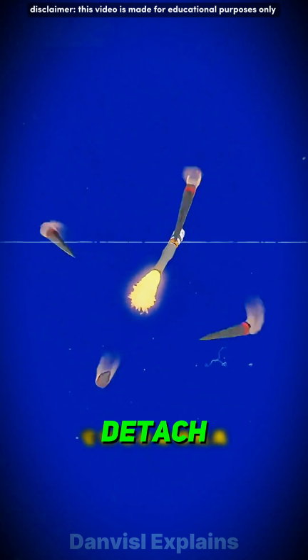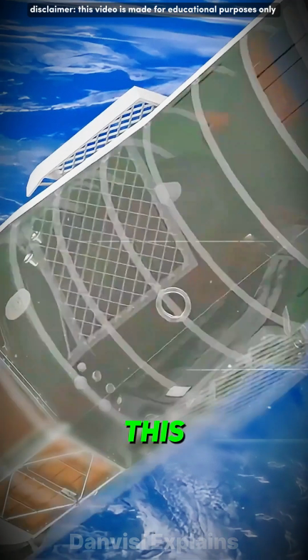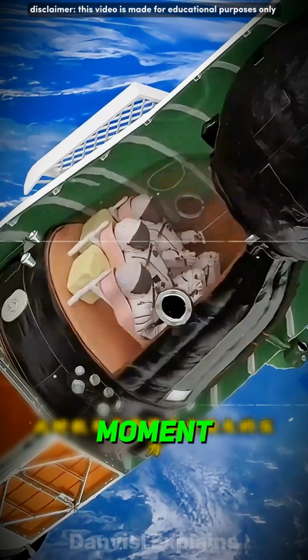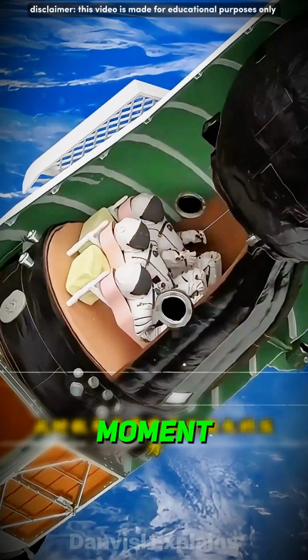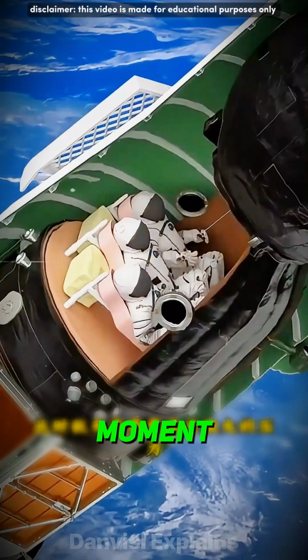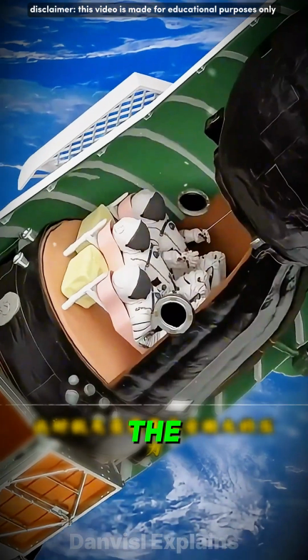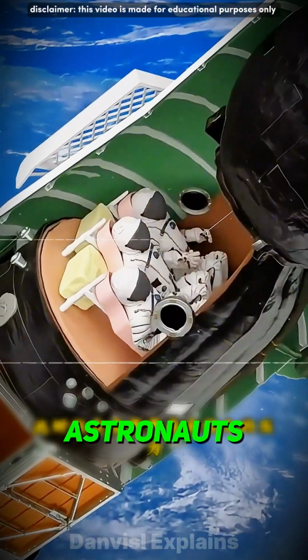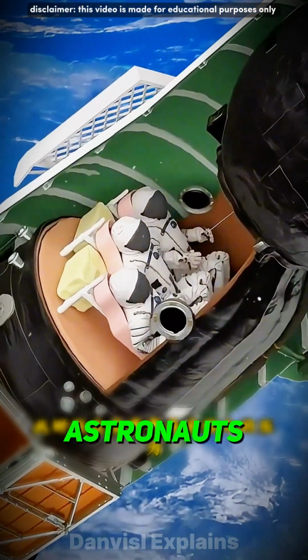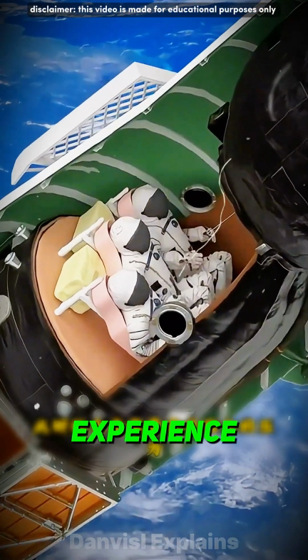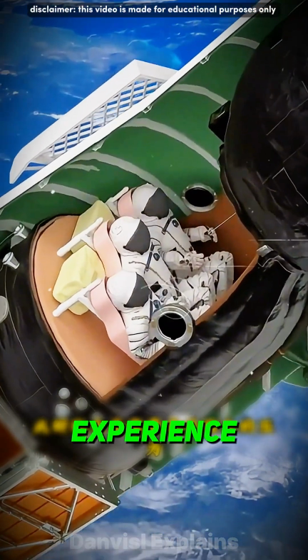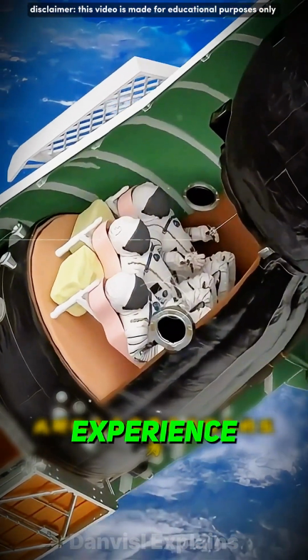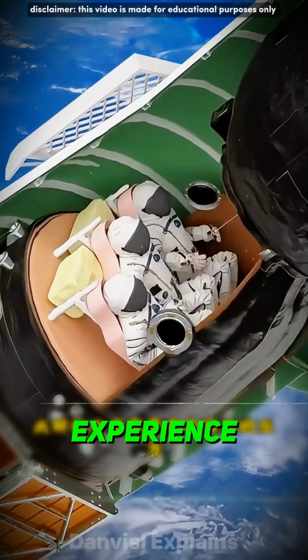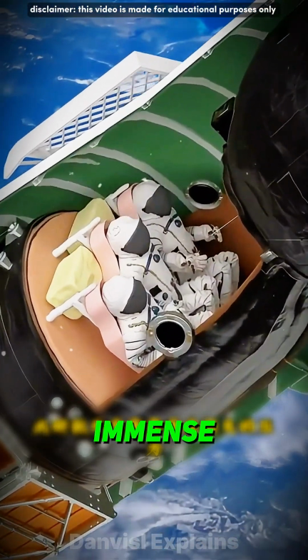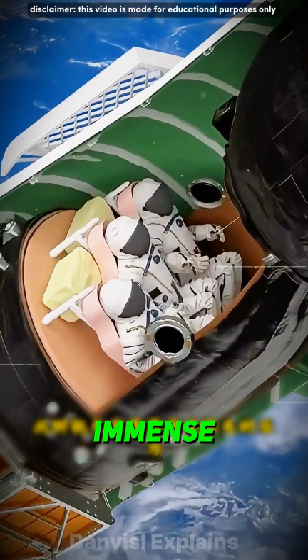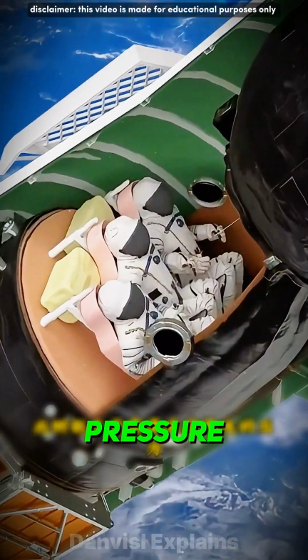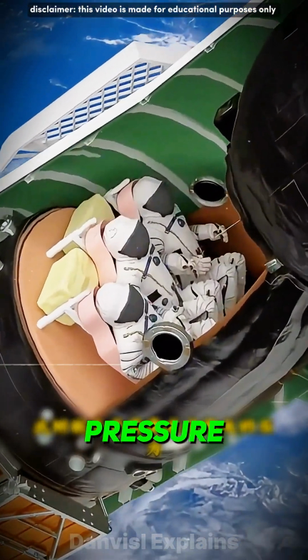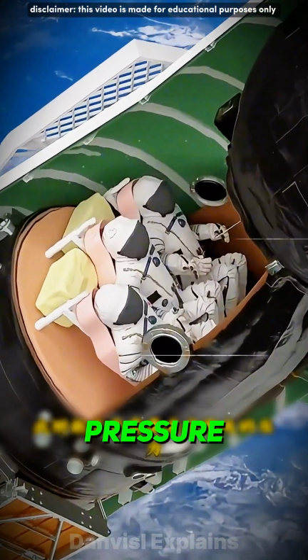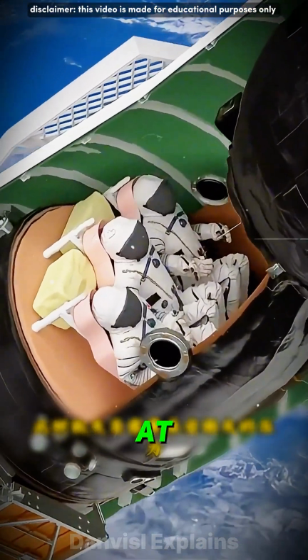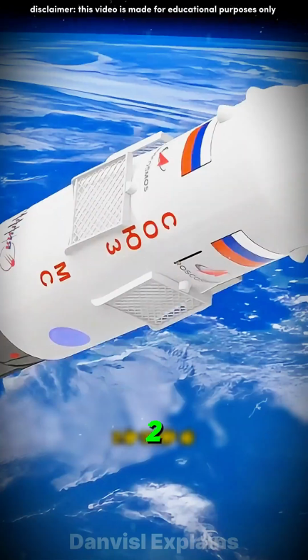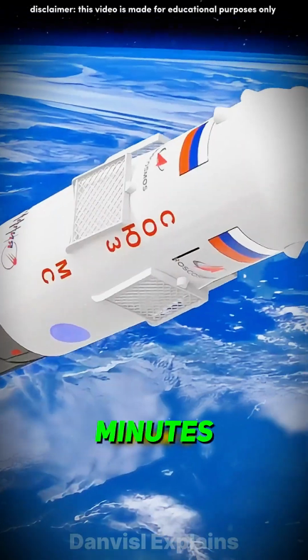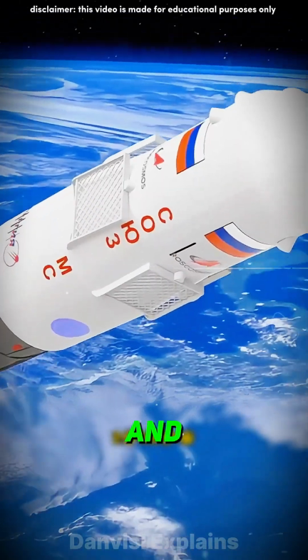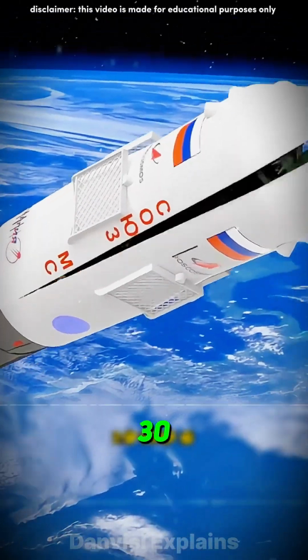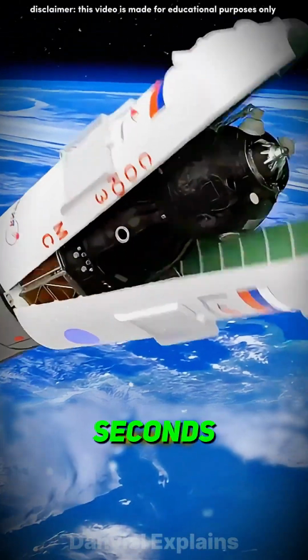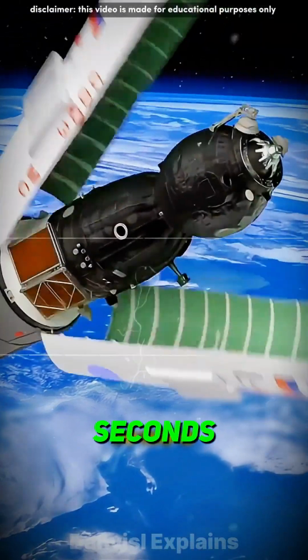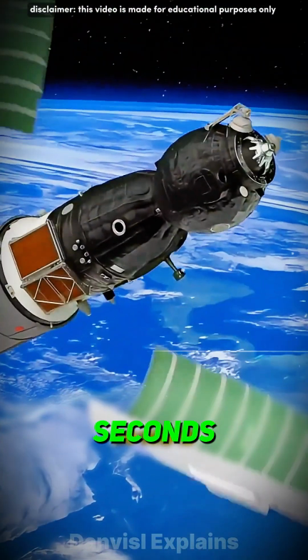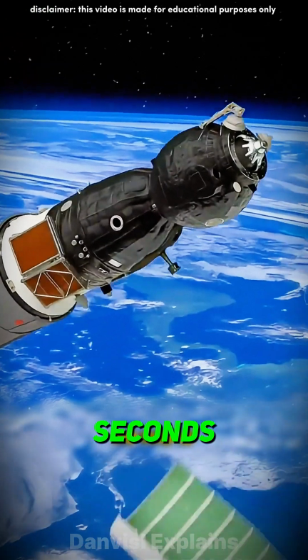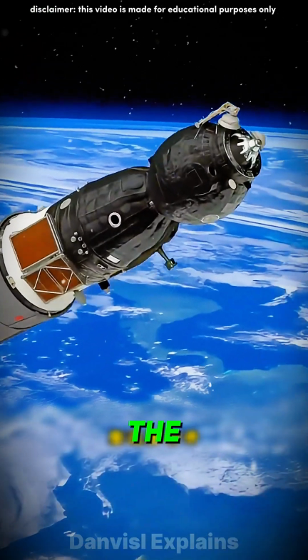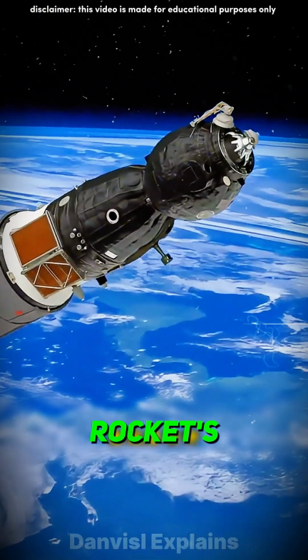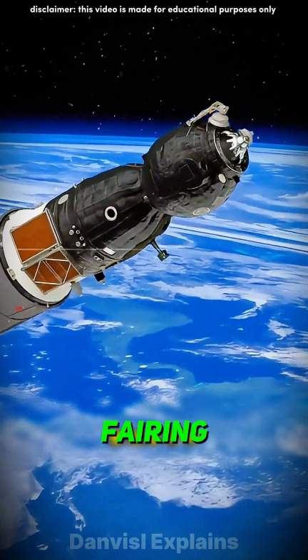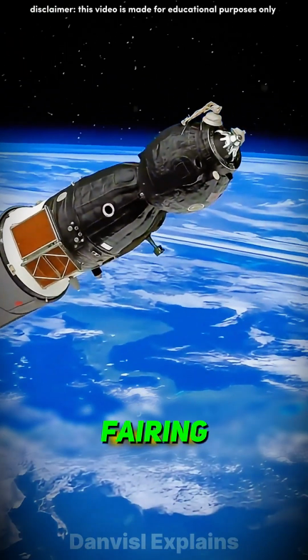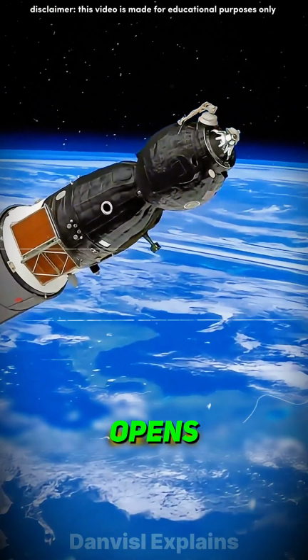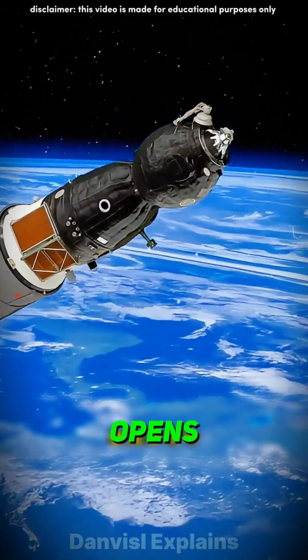At this moment, the astronauts experience immense pressure. At two minutes and thirty seconds, the rocket's fairing opens.